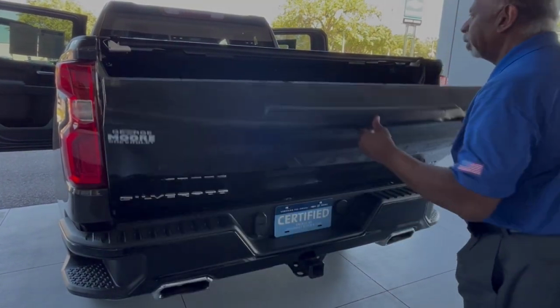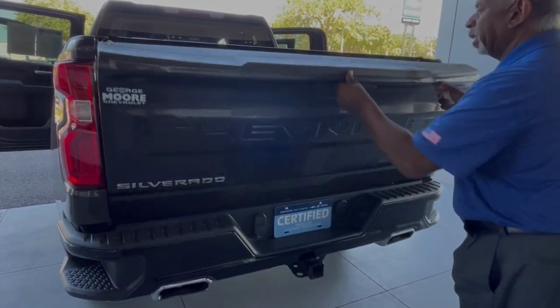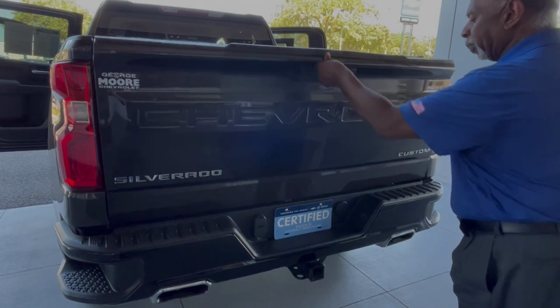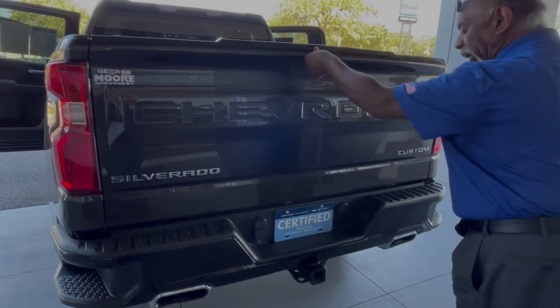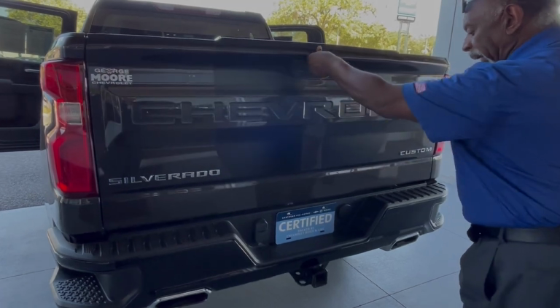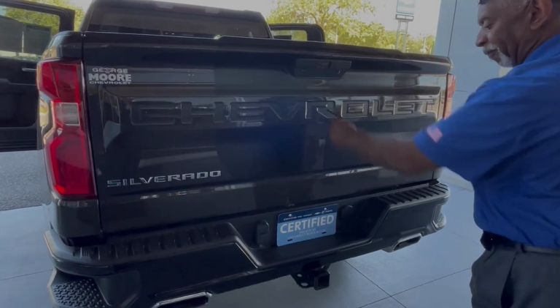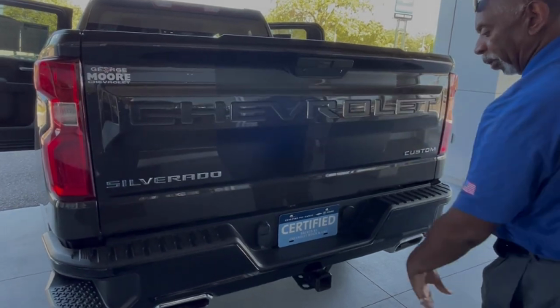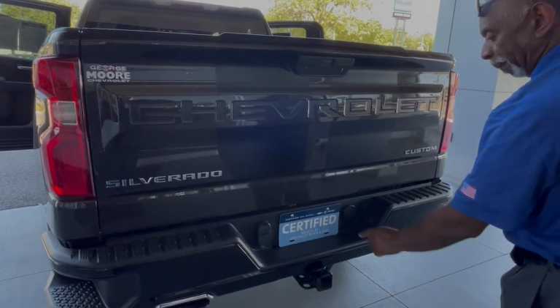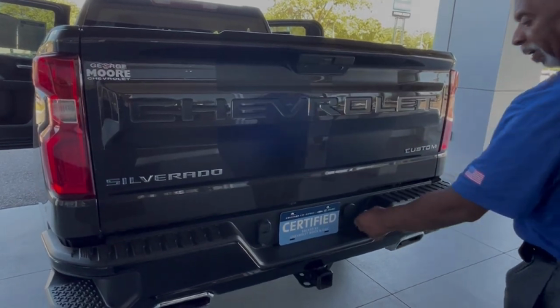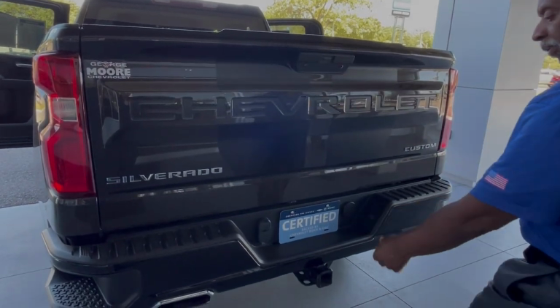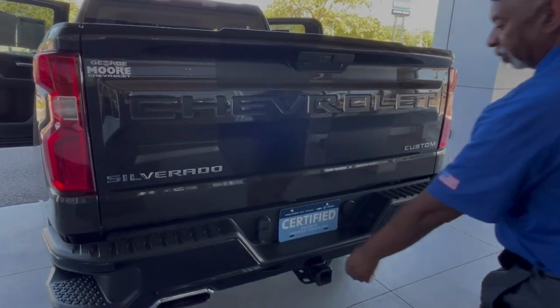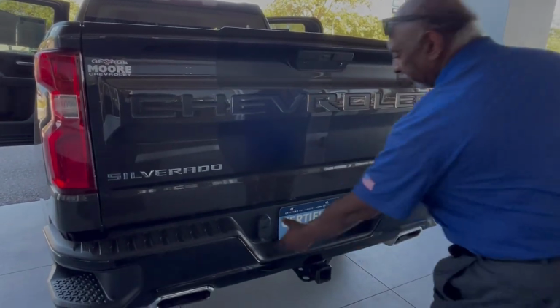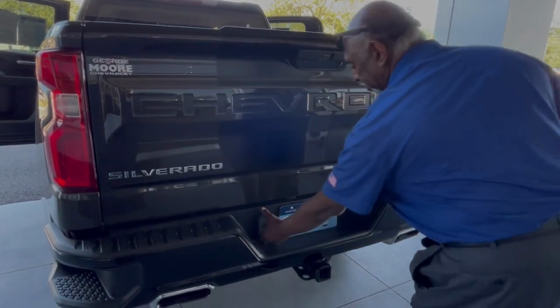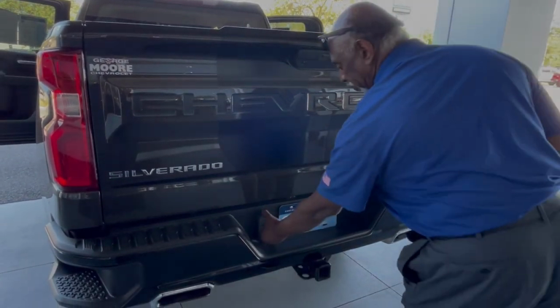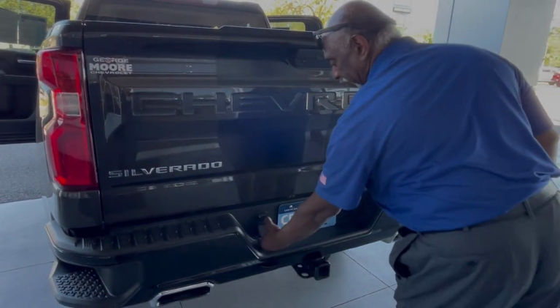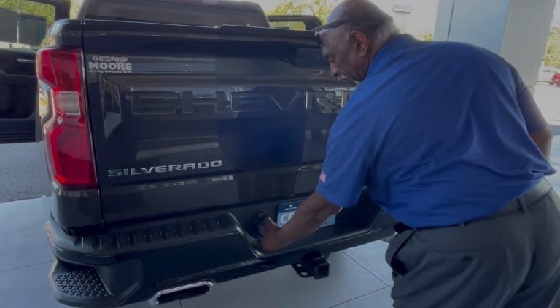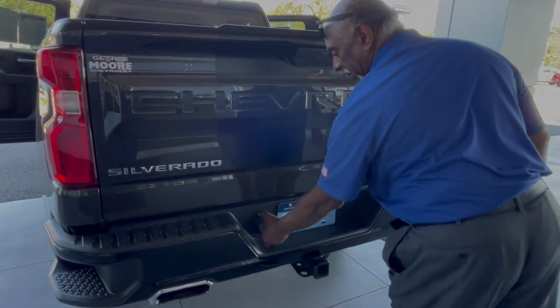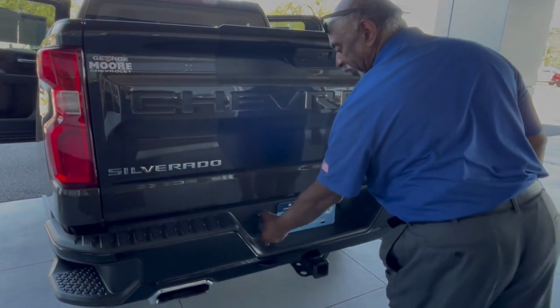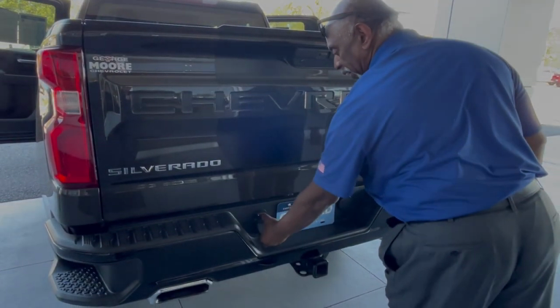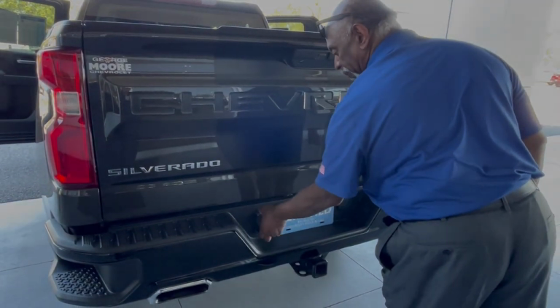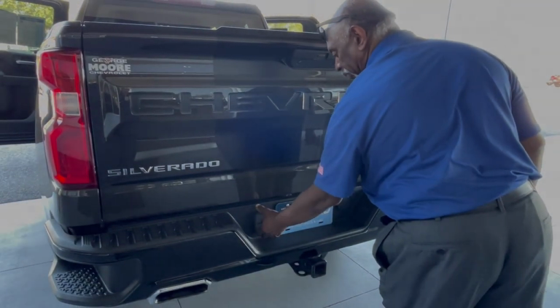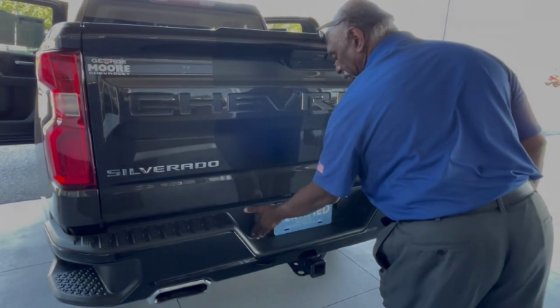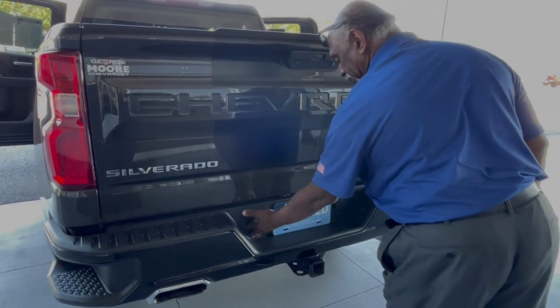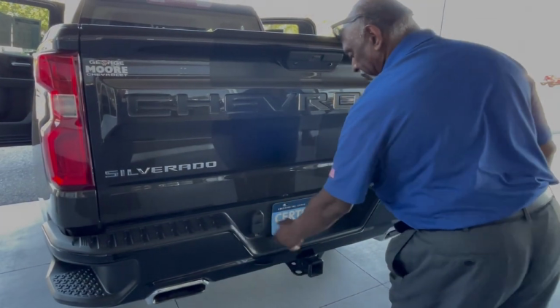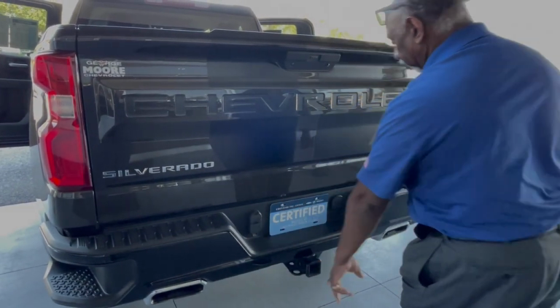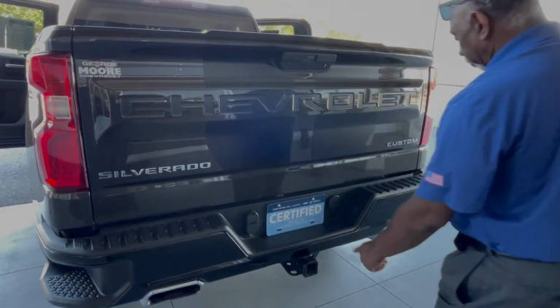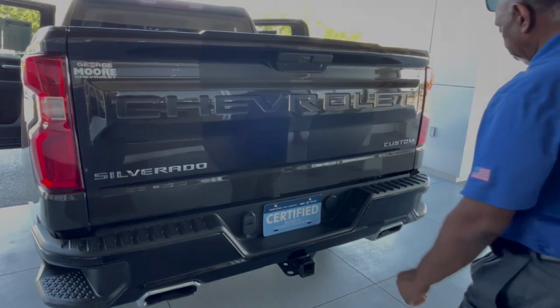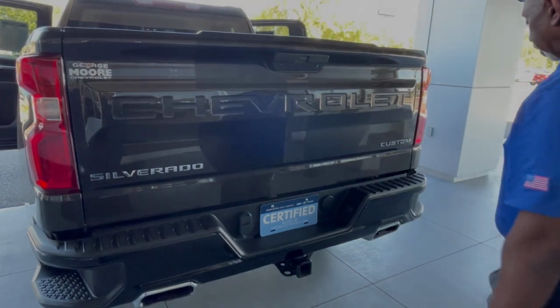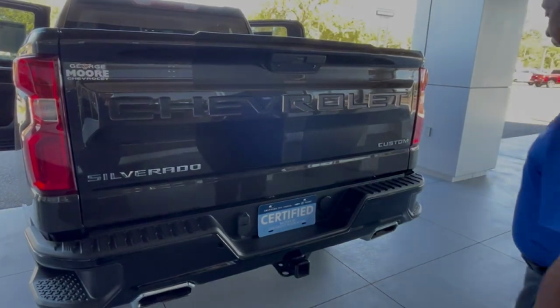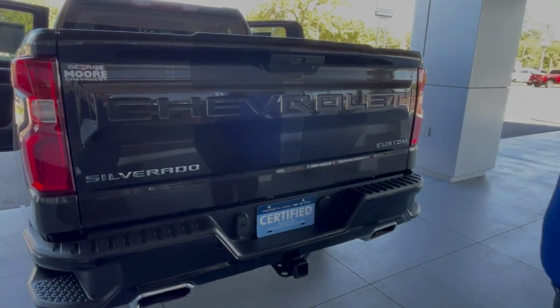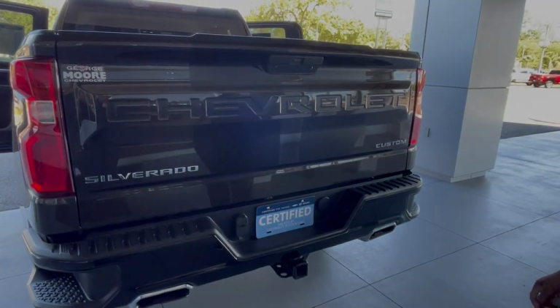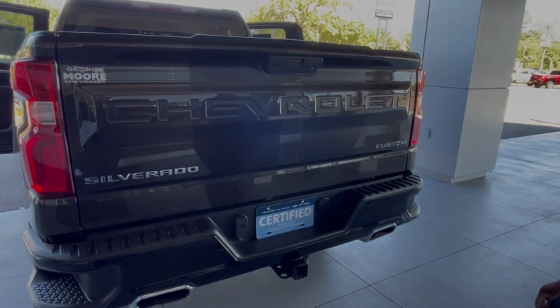This one will tow 9,400 pounds. Here's your trailer hookups, with your trailer package as well.